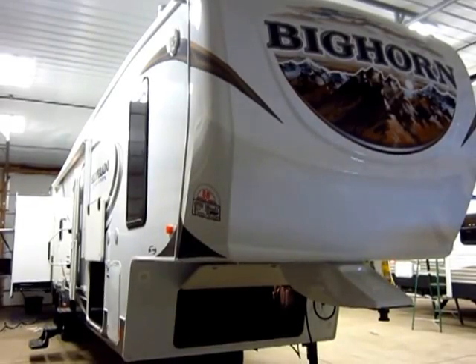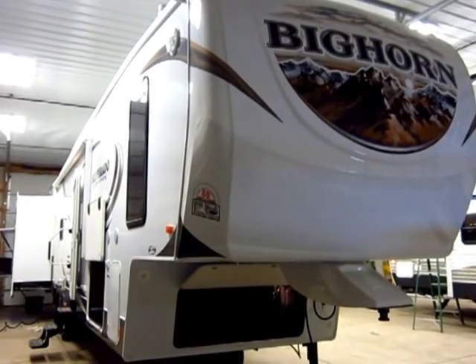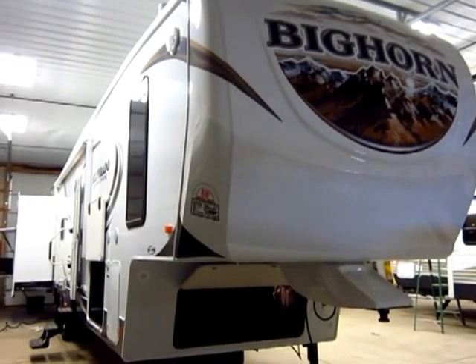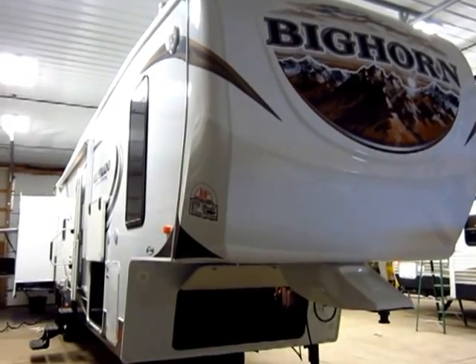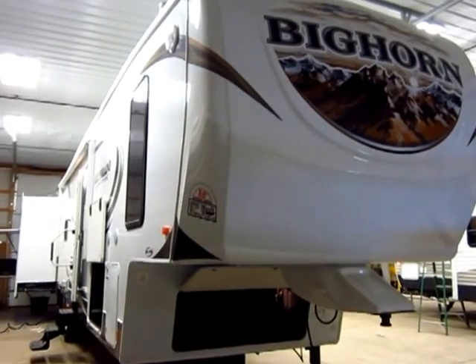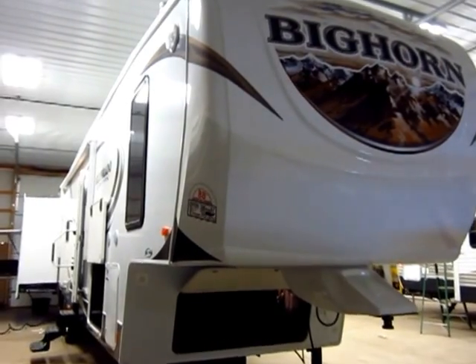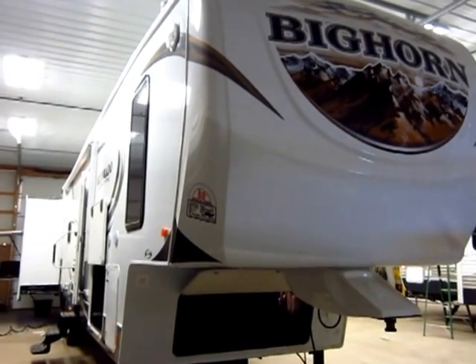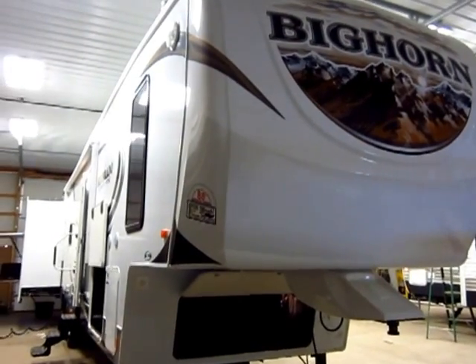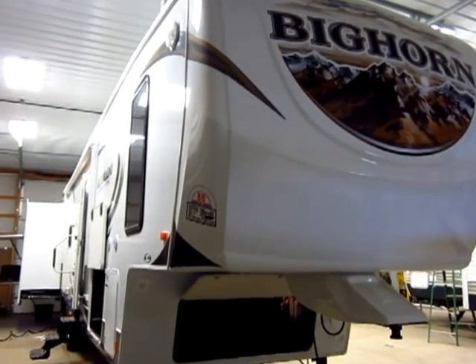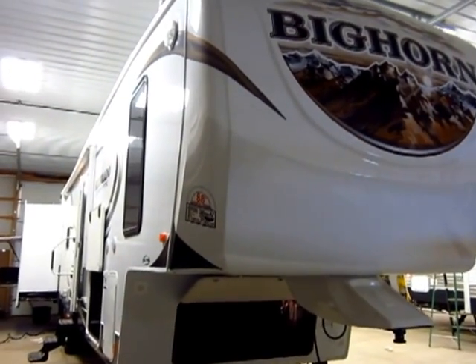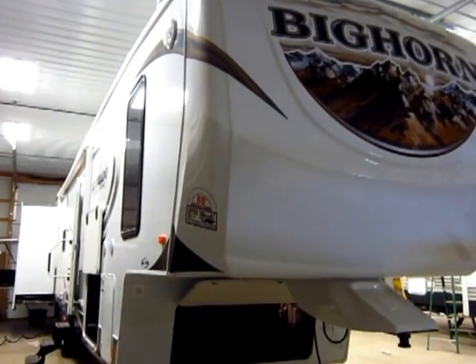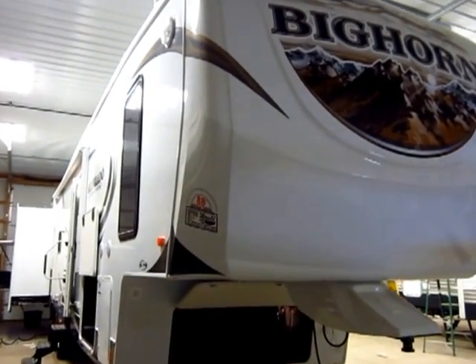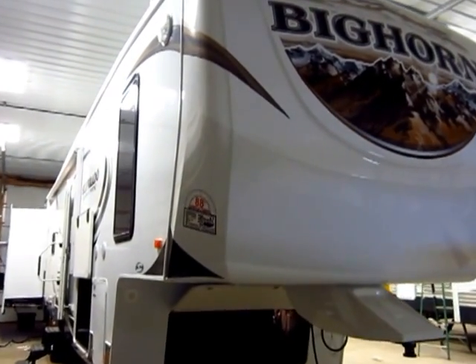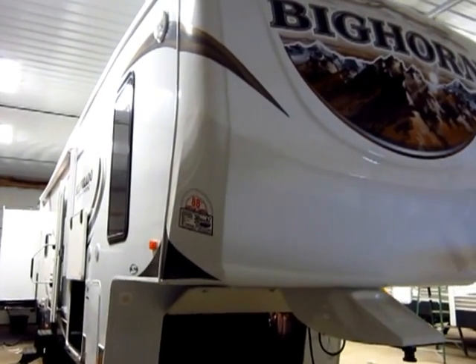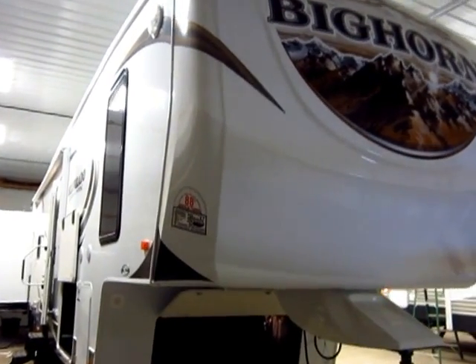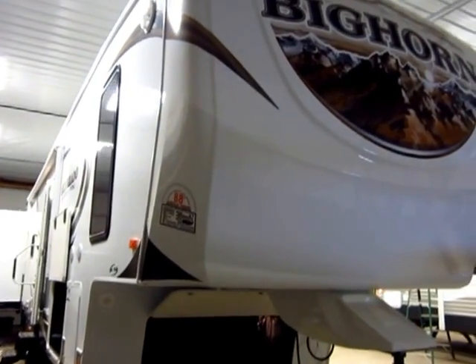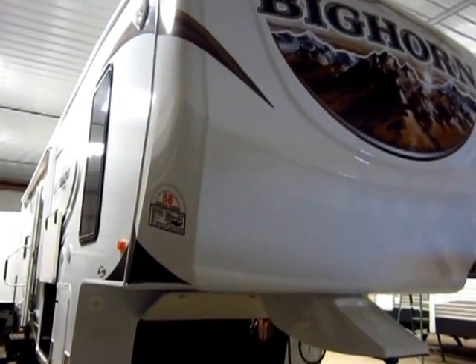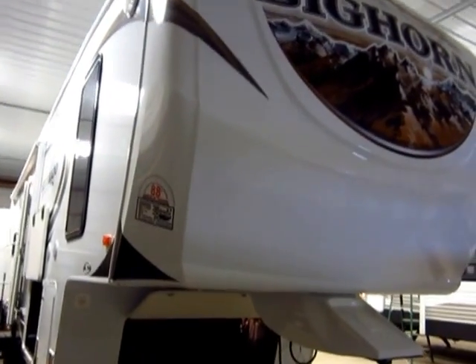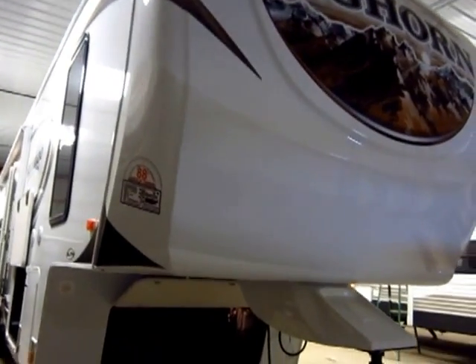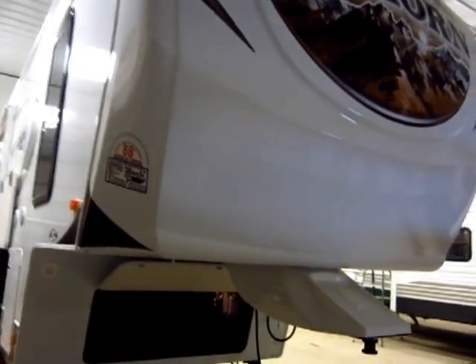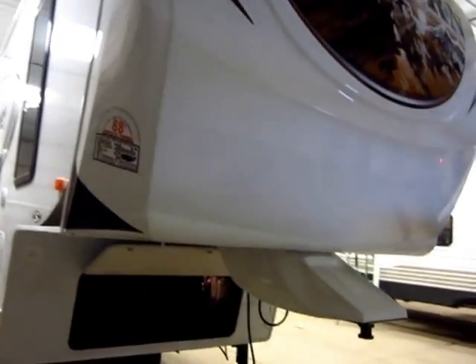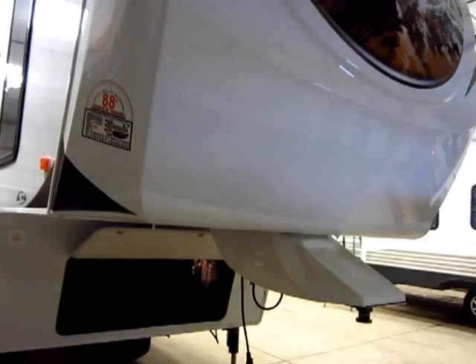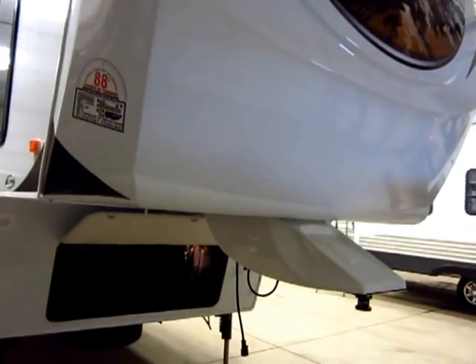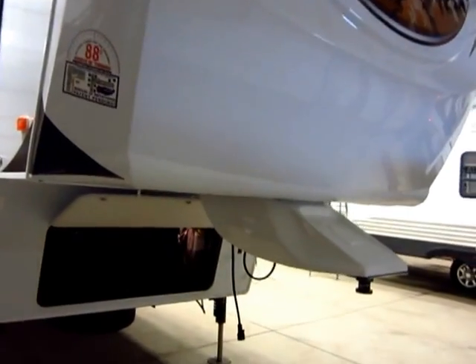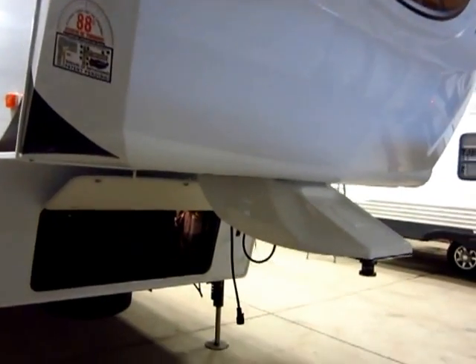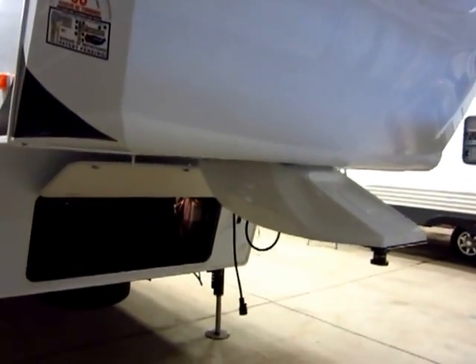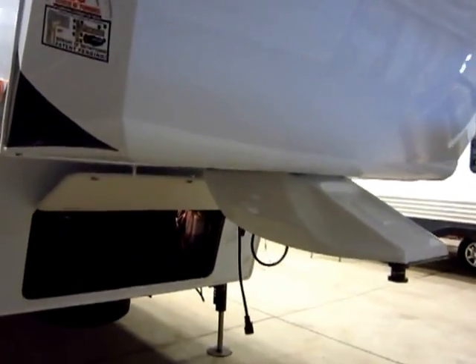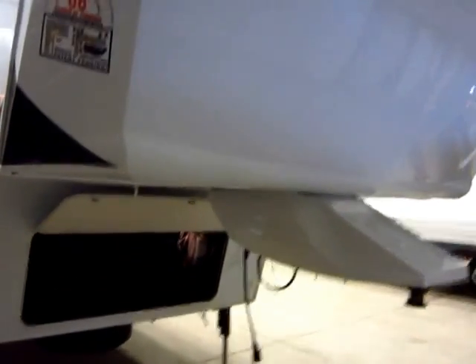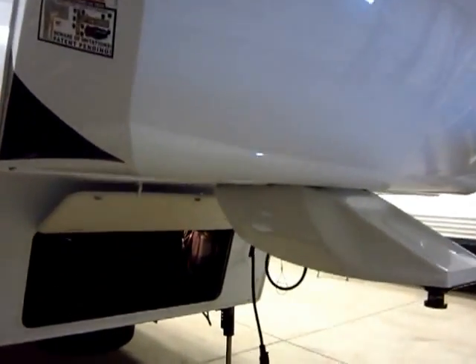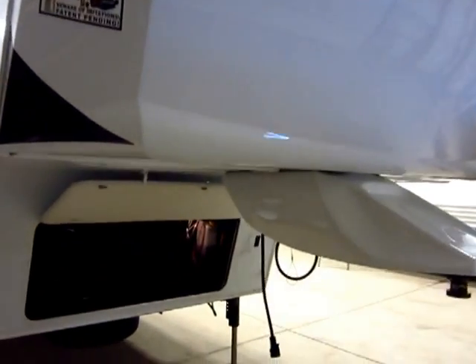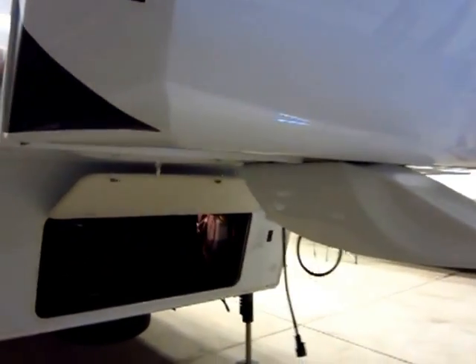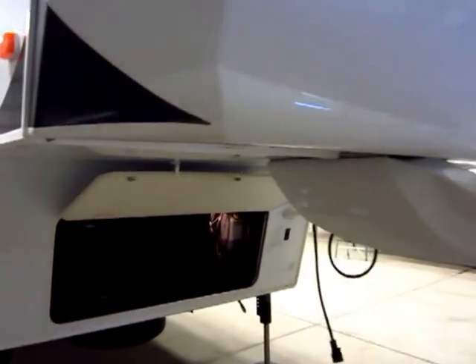This is the 37QB Bighorn Silverado Edition, which is the best selling of the Silverado Edition family.